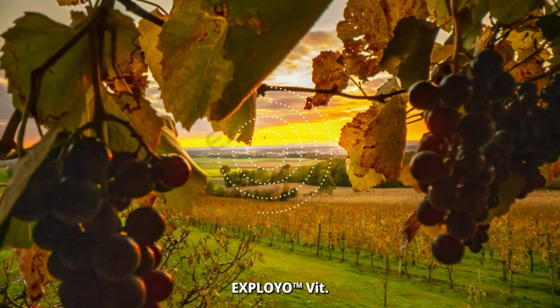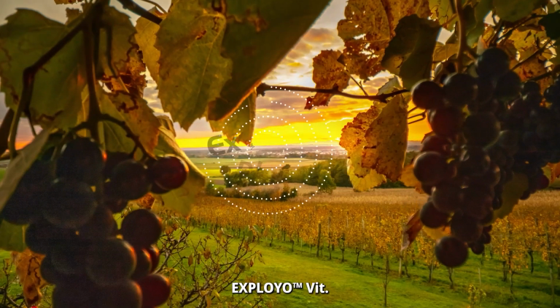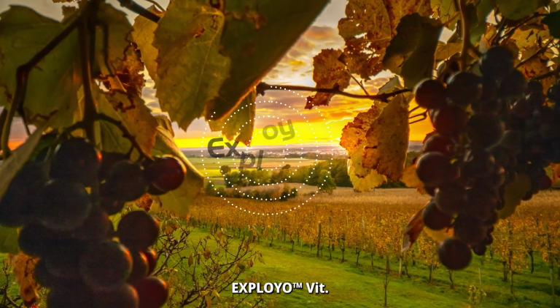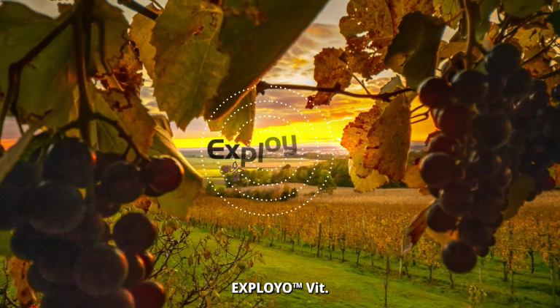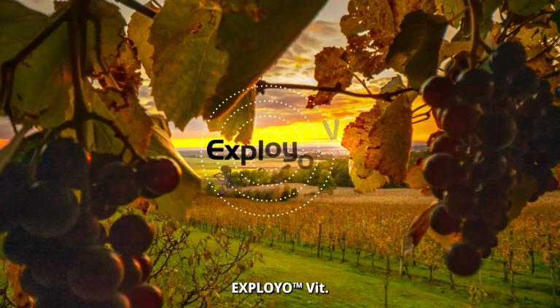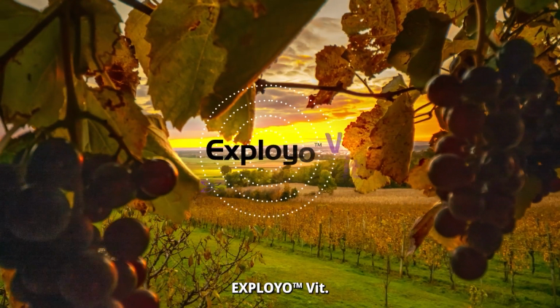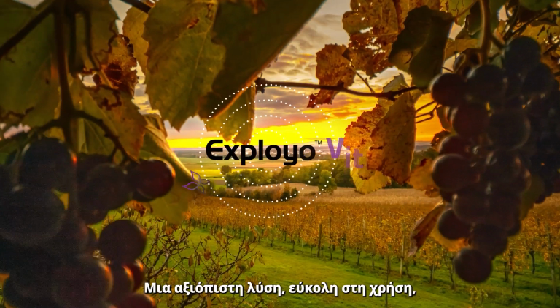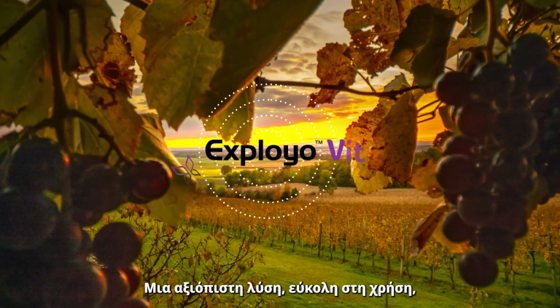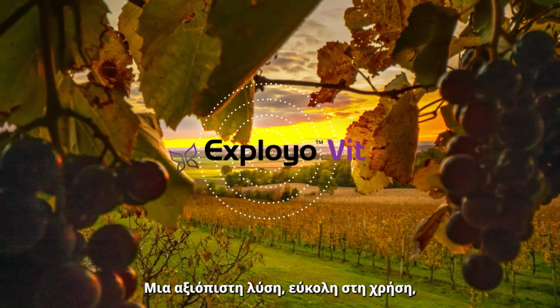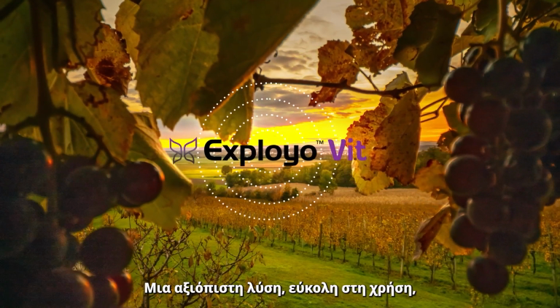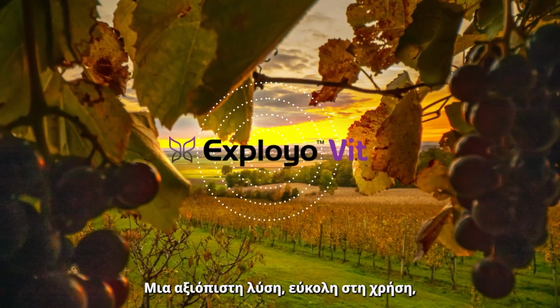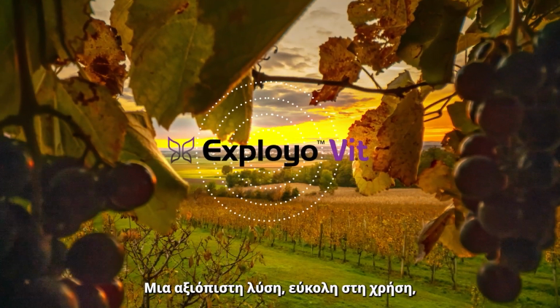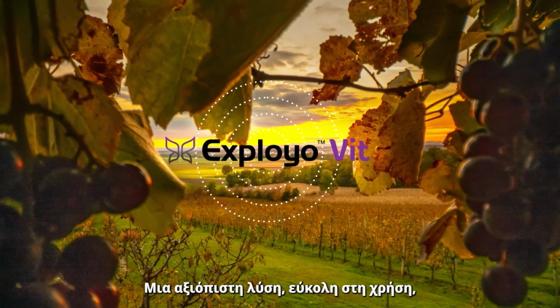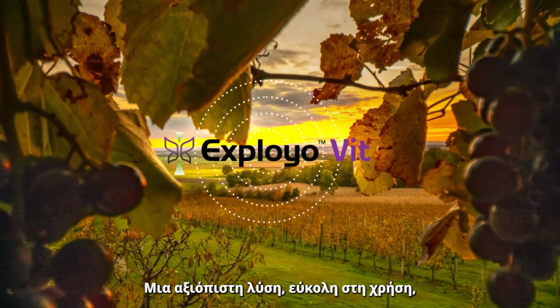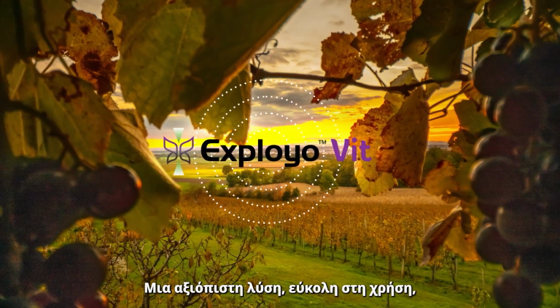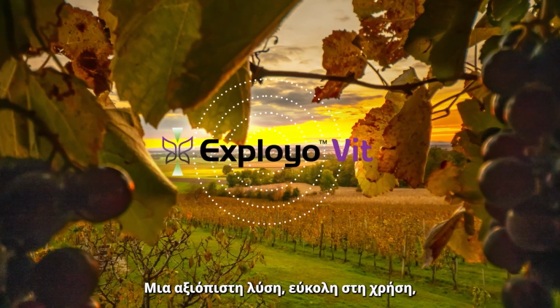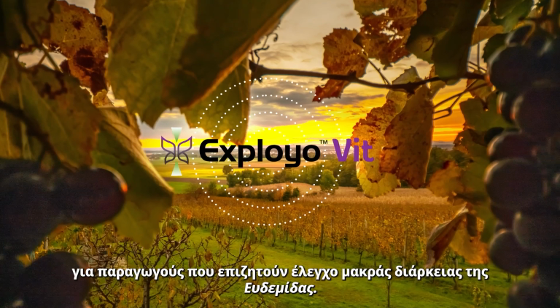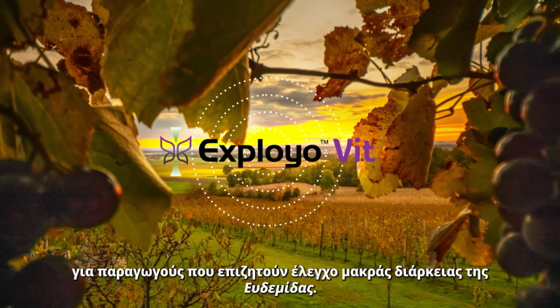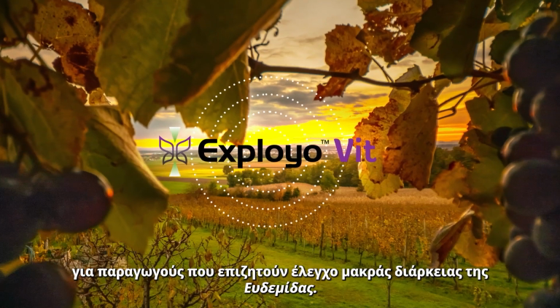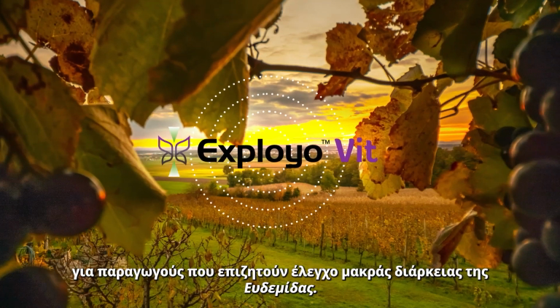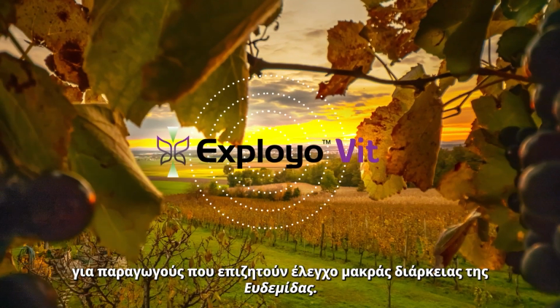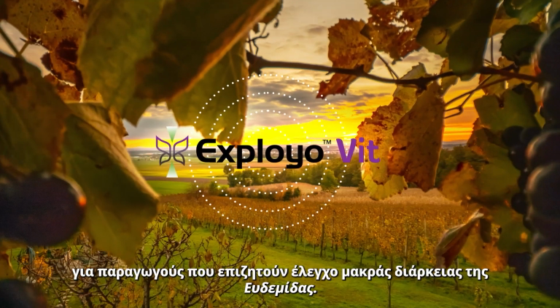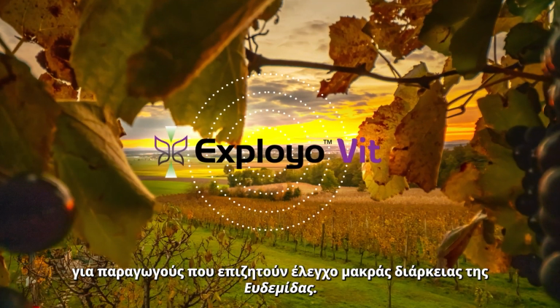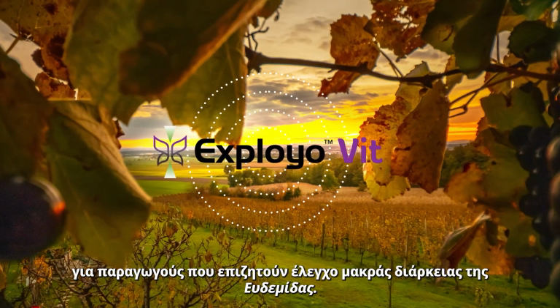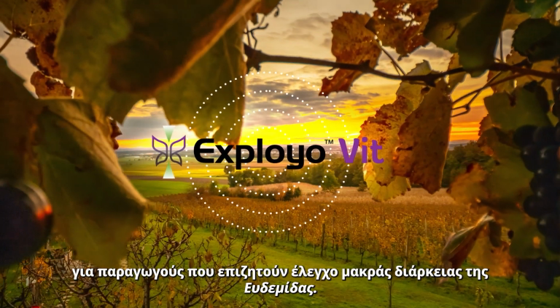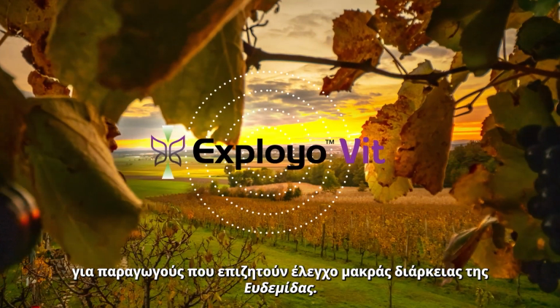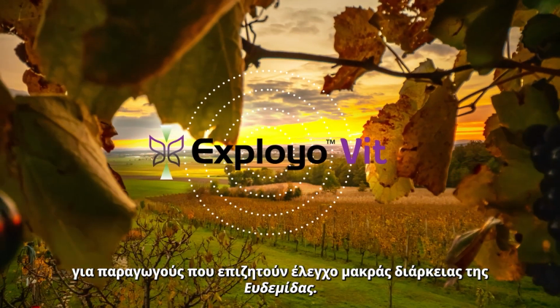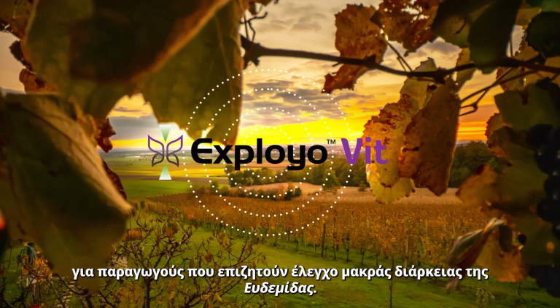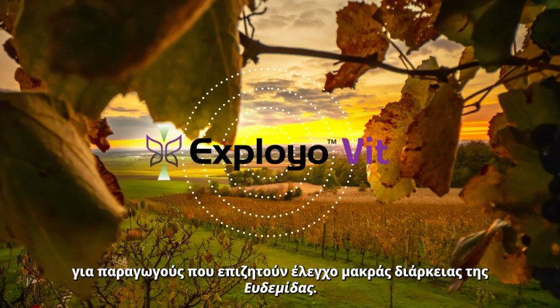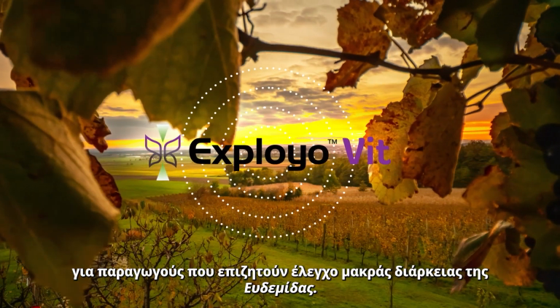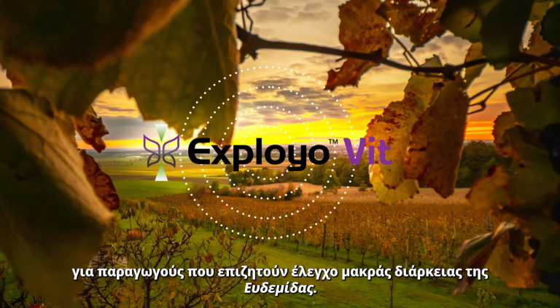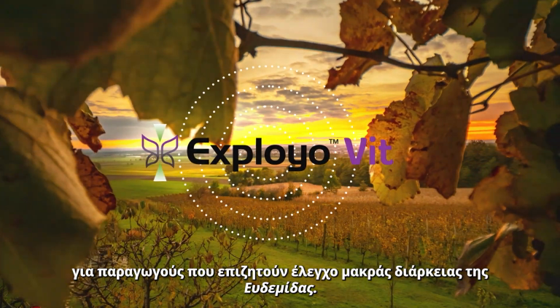Exploio Vit — a reliable, easy-to-use solution for vine growers looking for long-lasting Lobesia control.